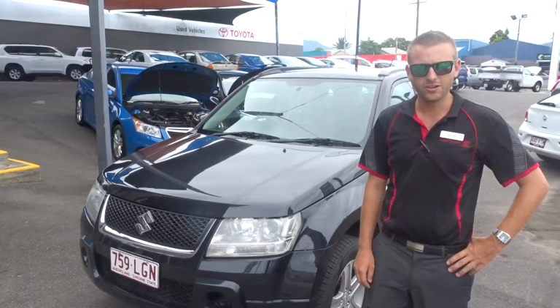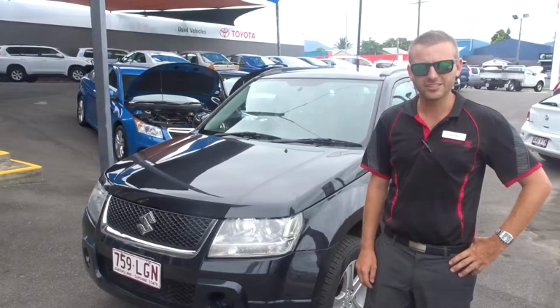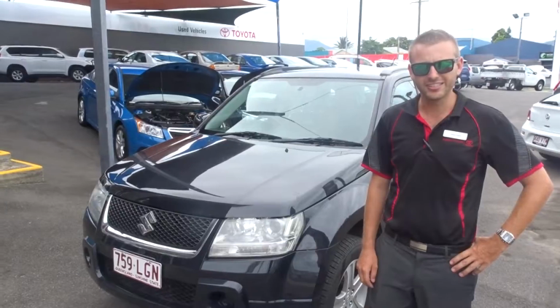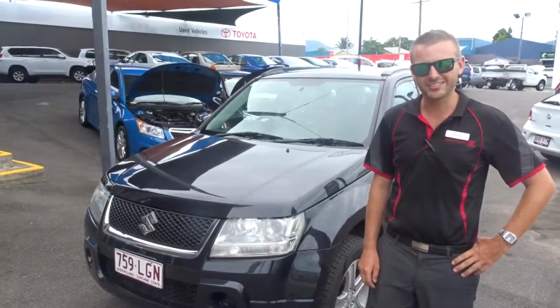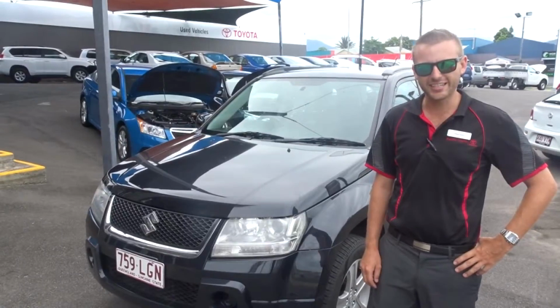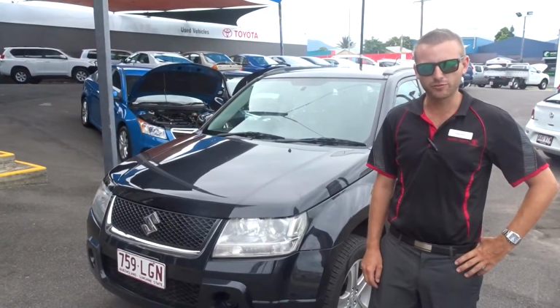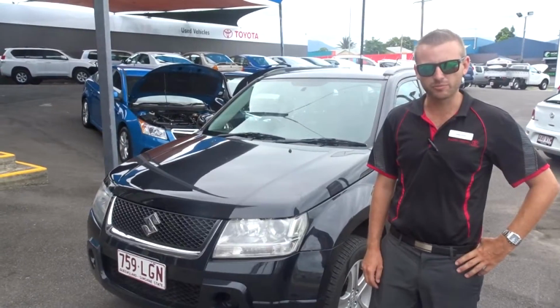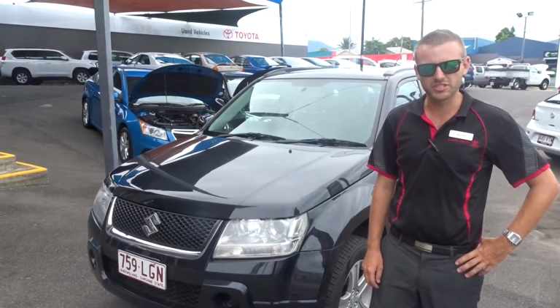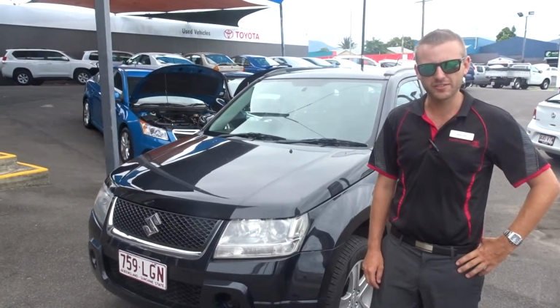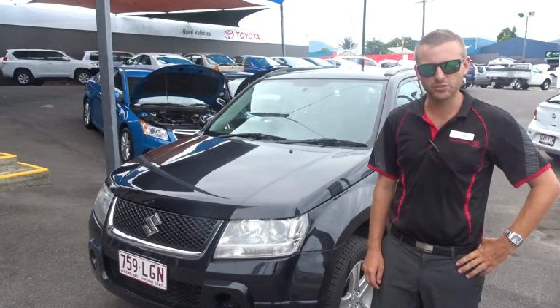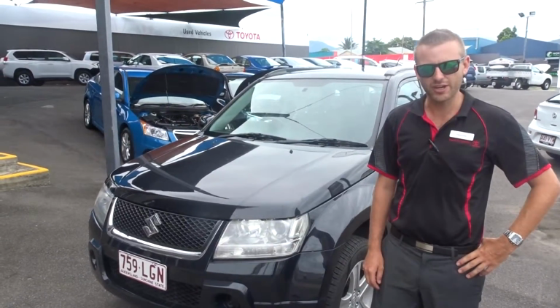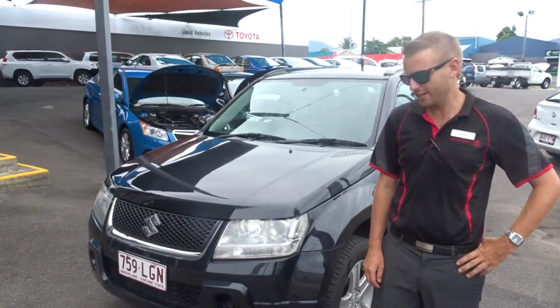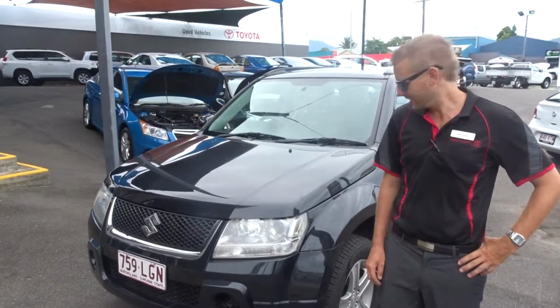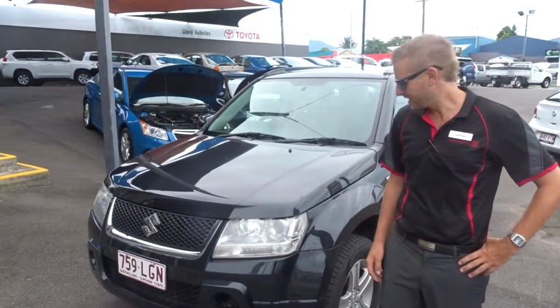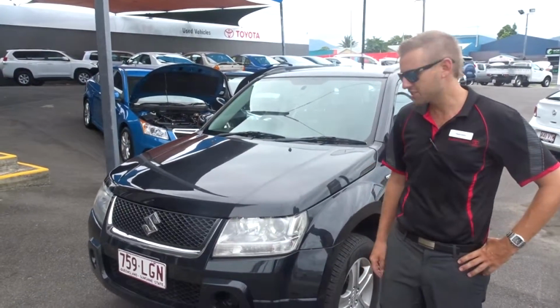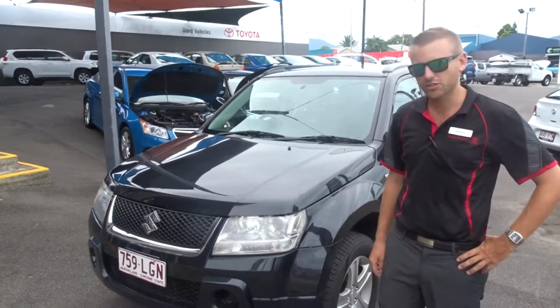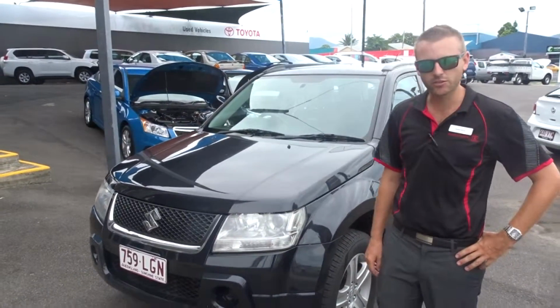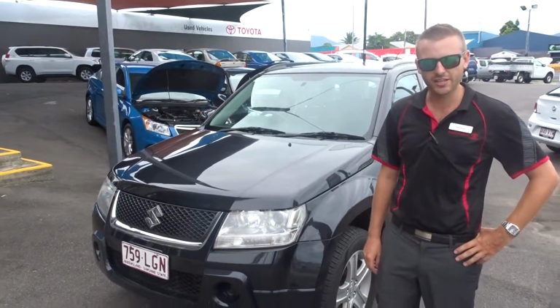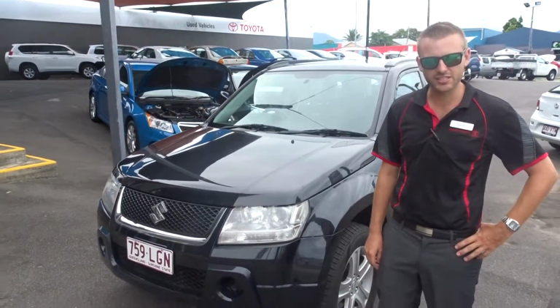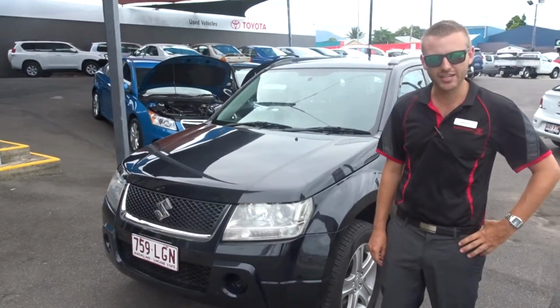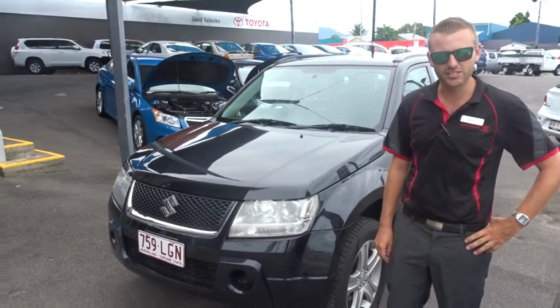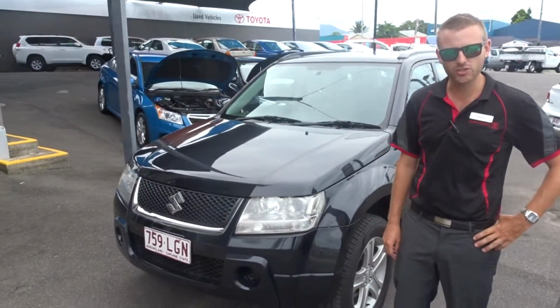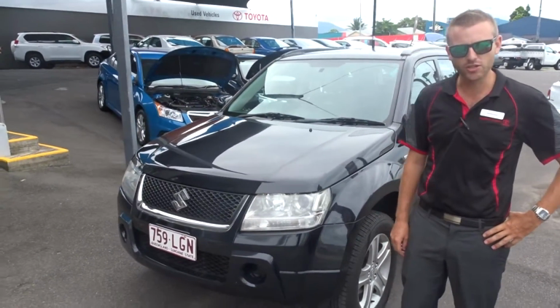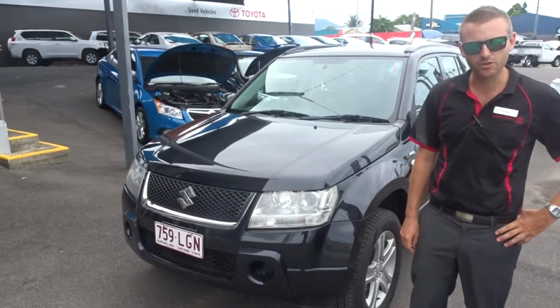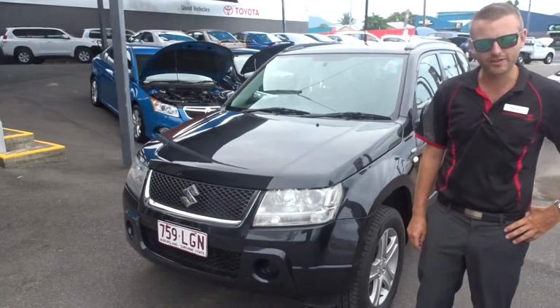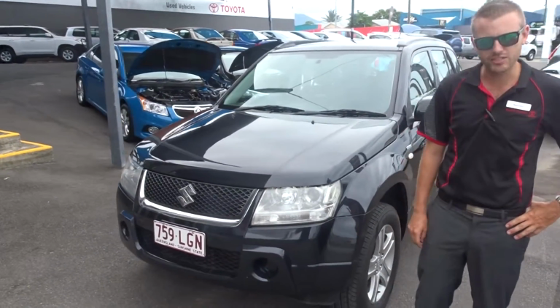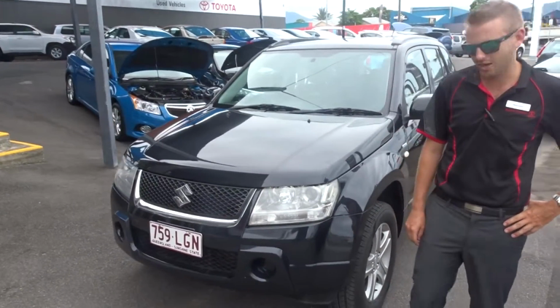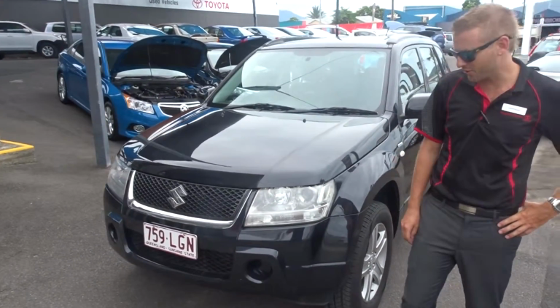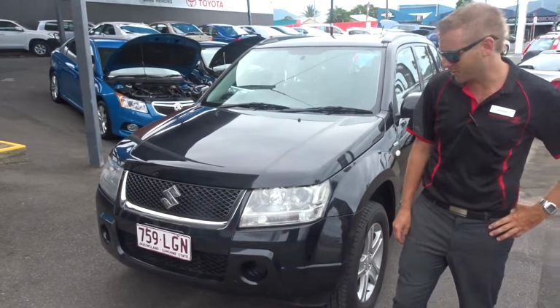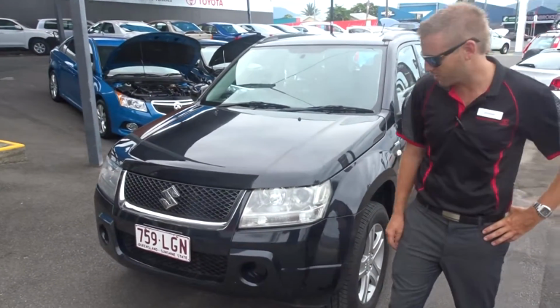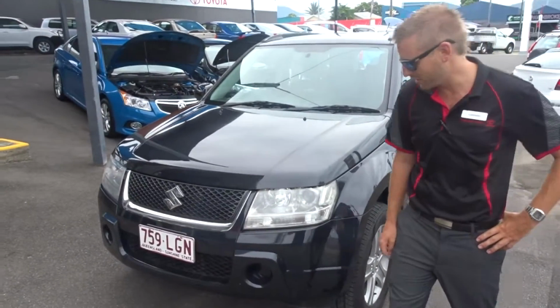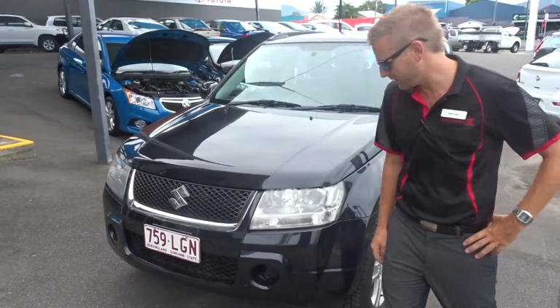Hi, it's Anil Daniel from Pacific Toyota. Here's the 2008 Suzuki Grand Vitara you inquired on.